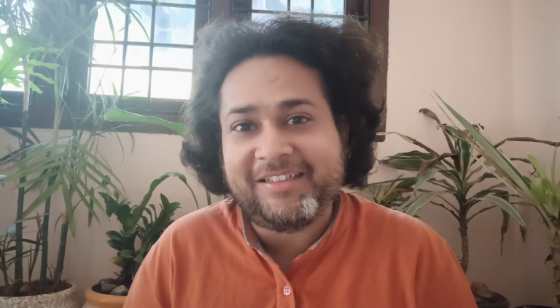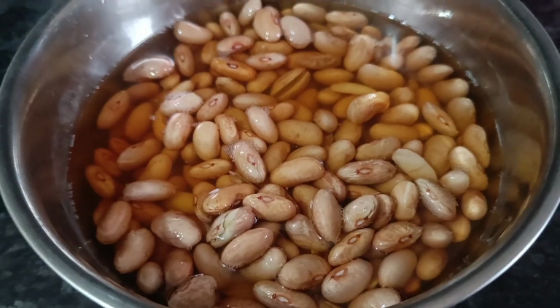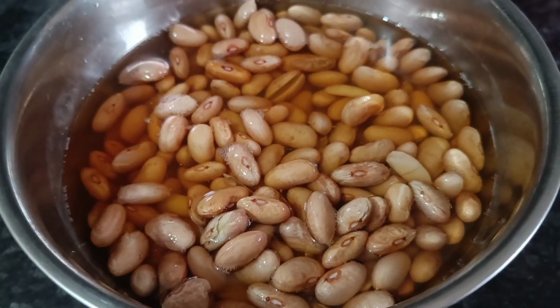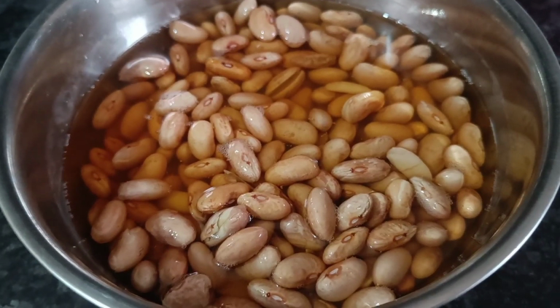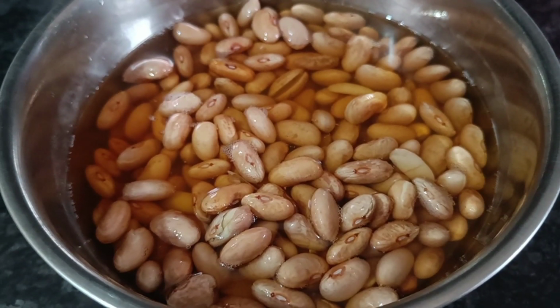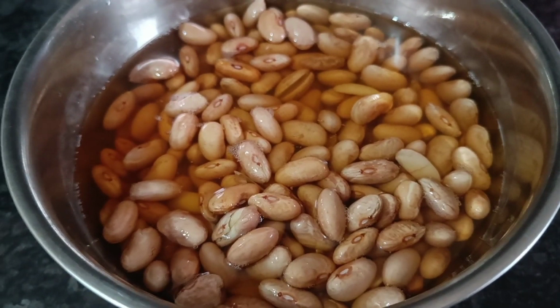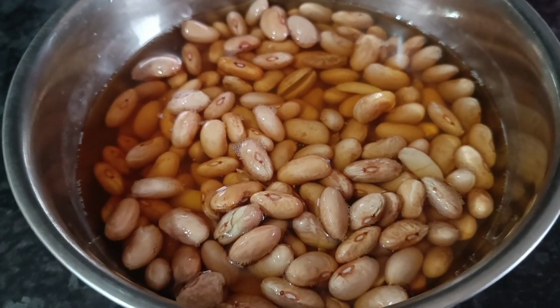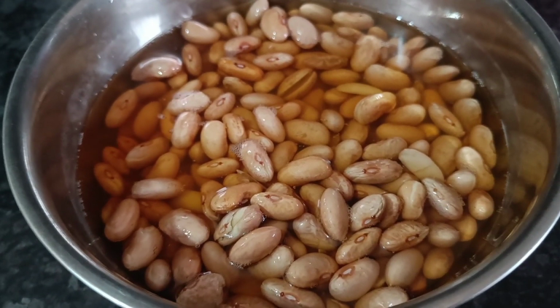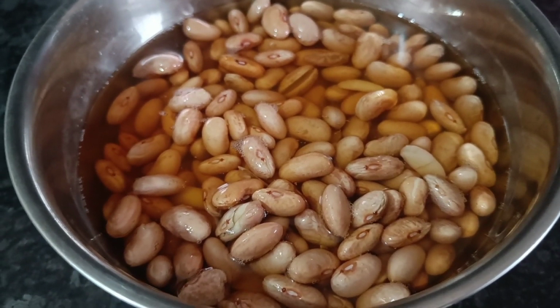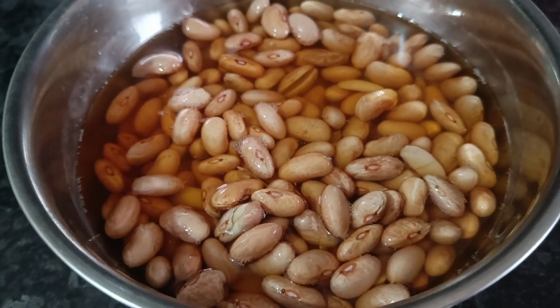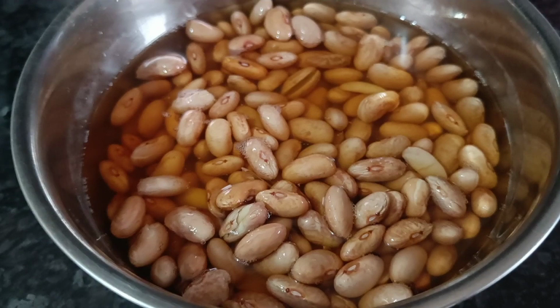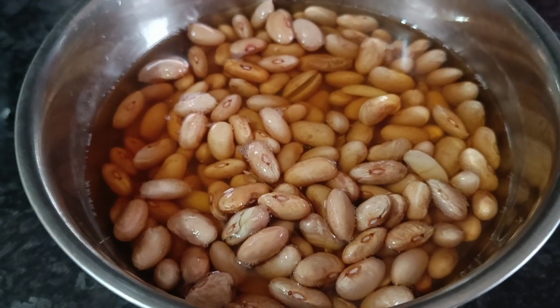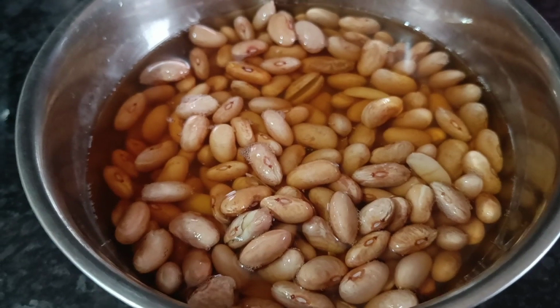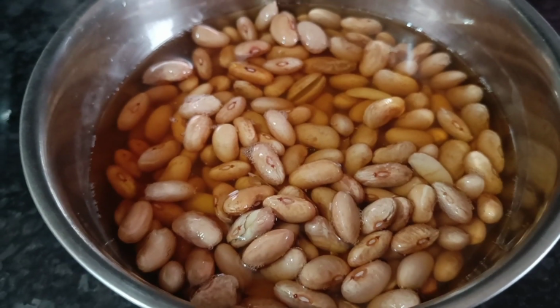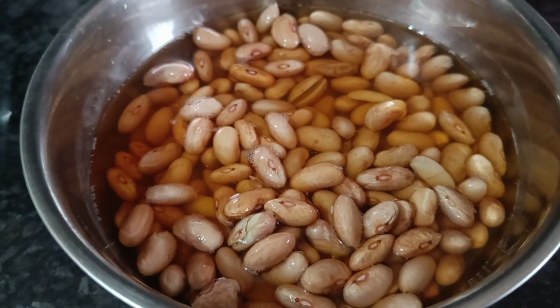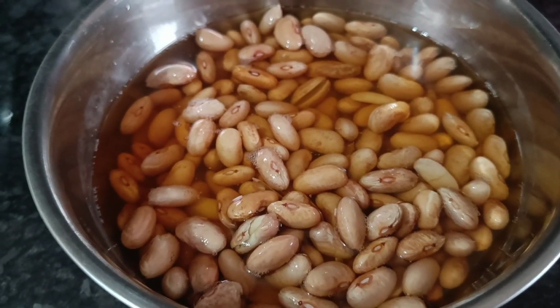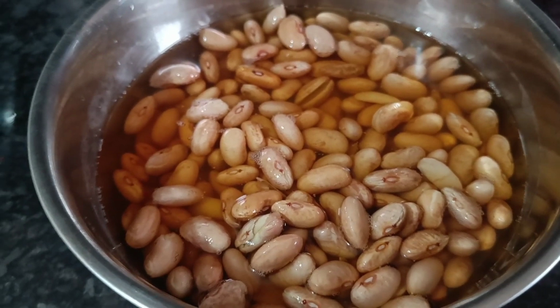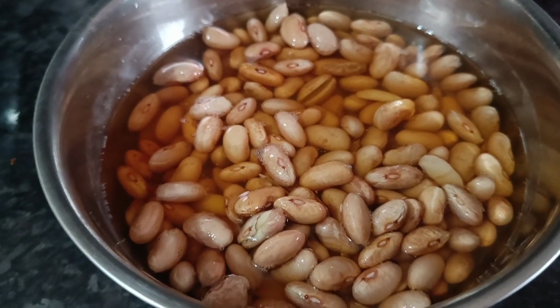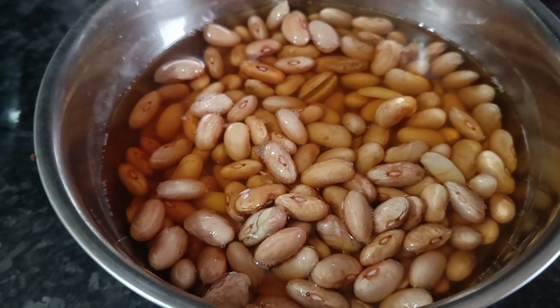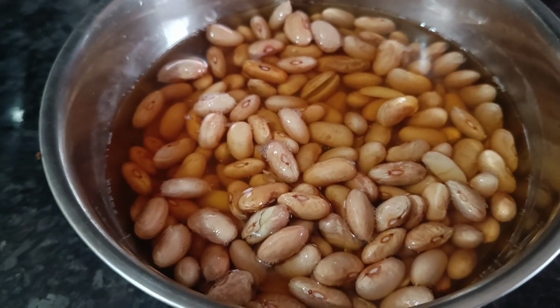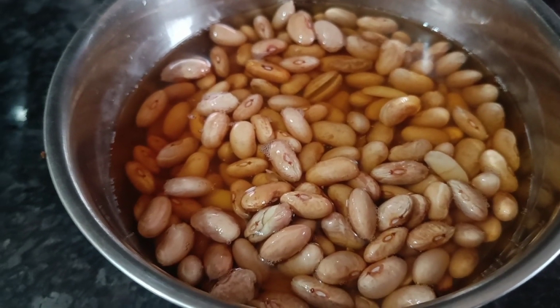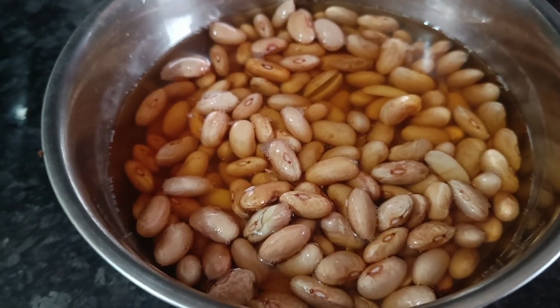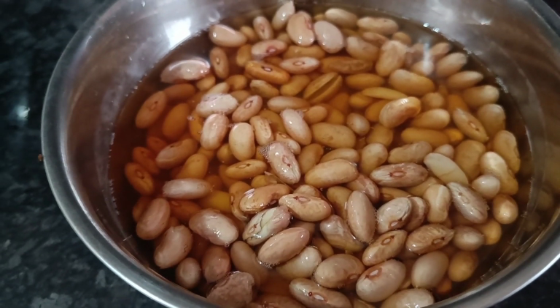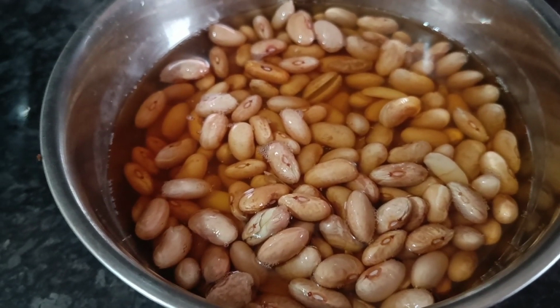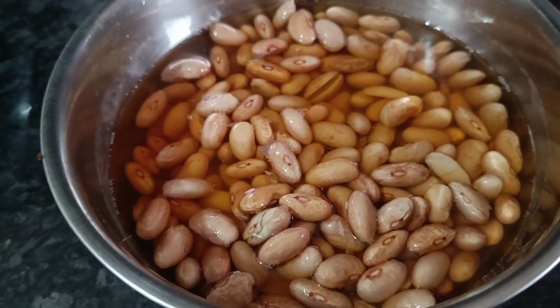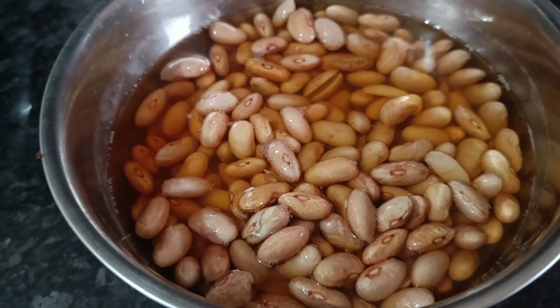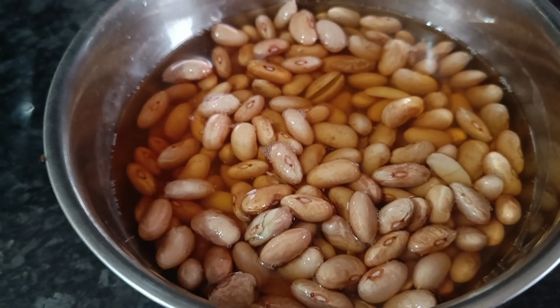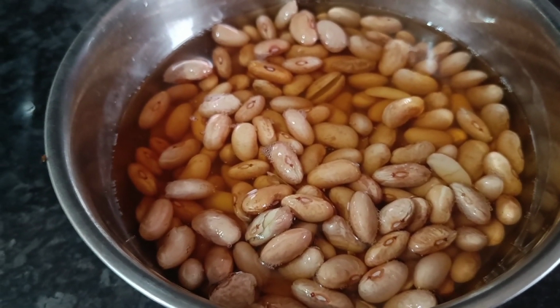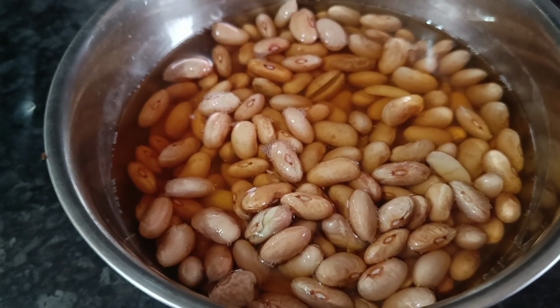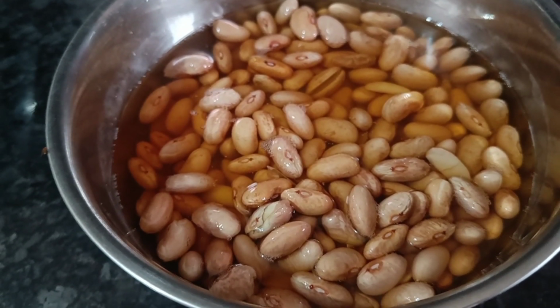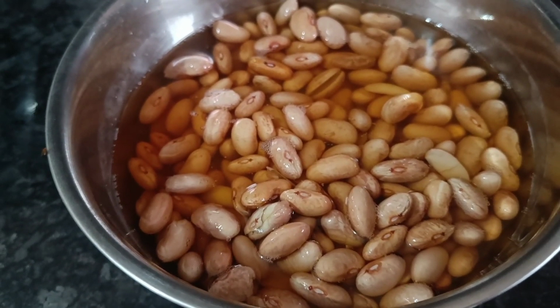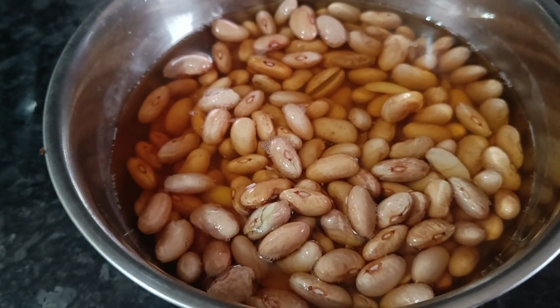So friends, rajma basically comes in three types: Jammu rajma, Chitra rajma, and red rajma.